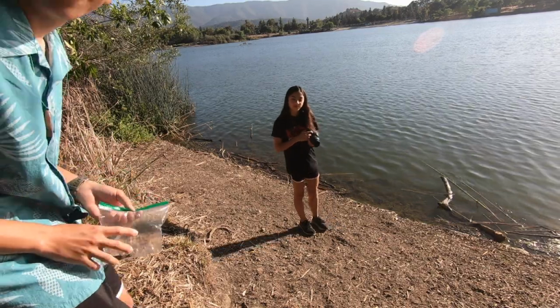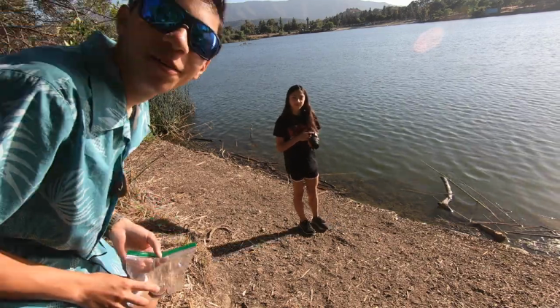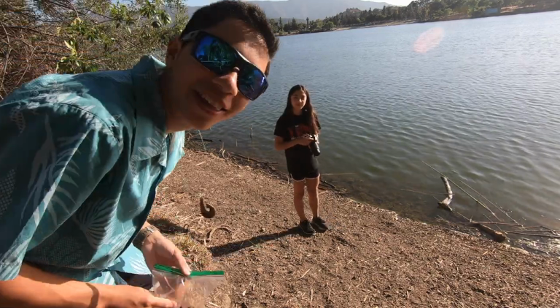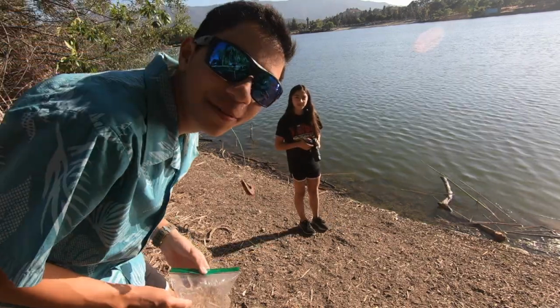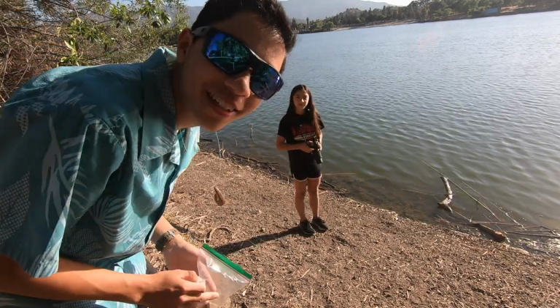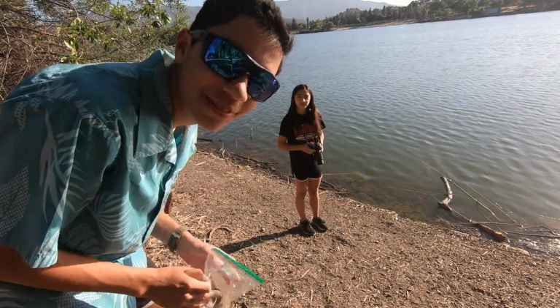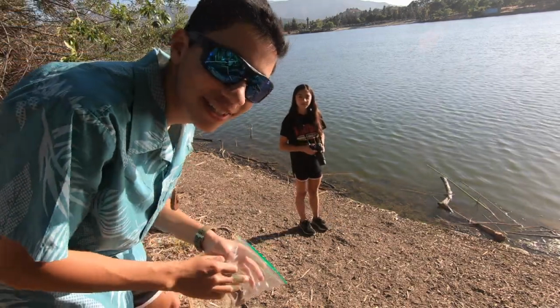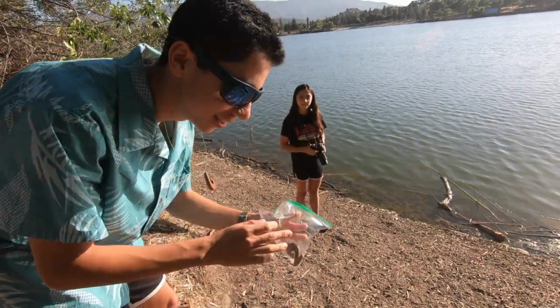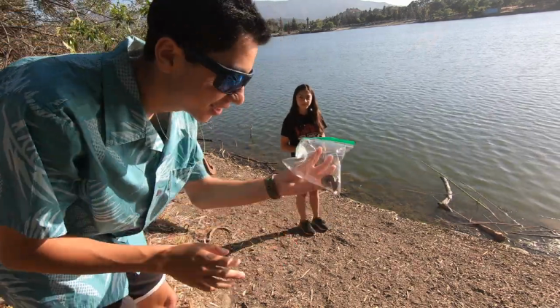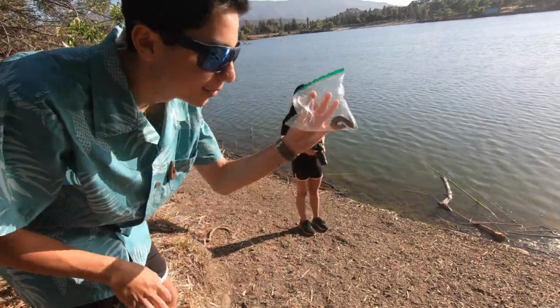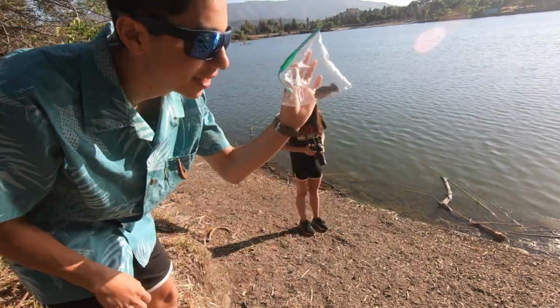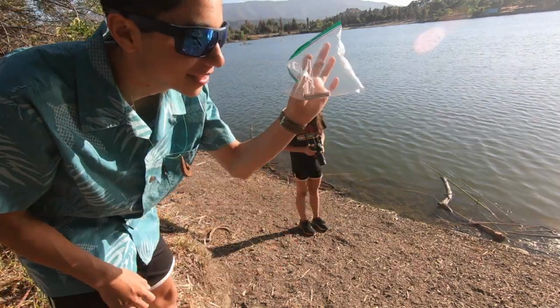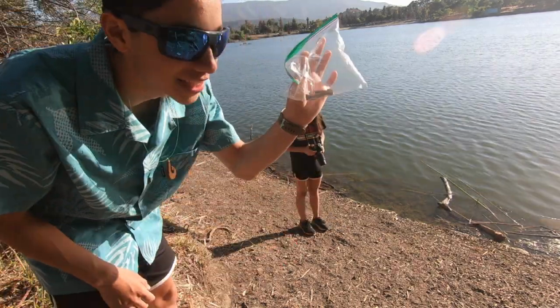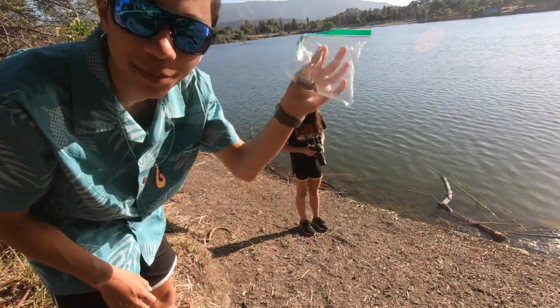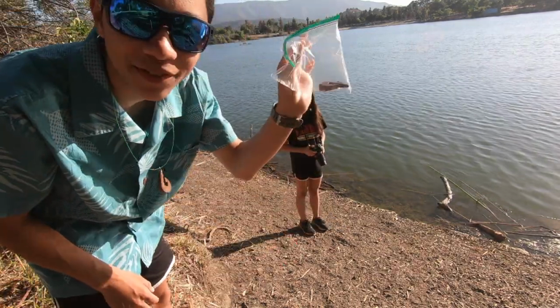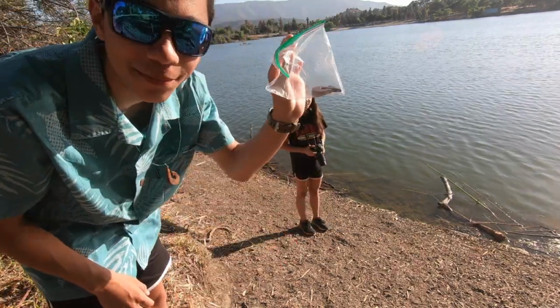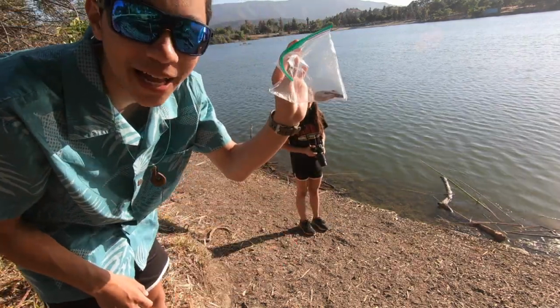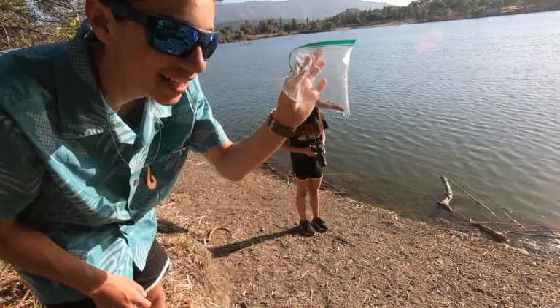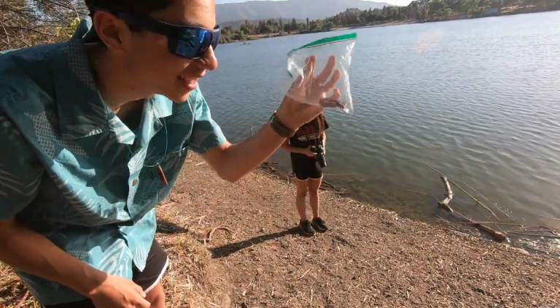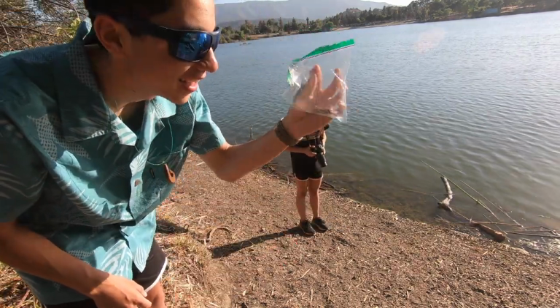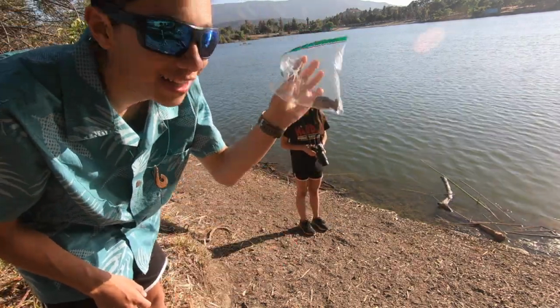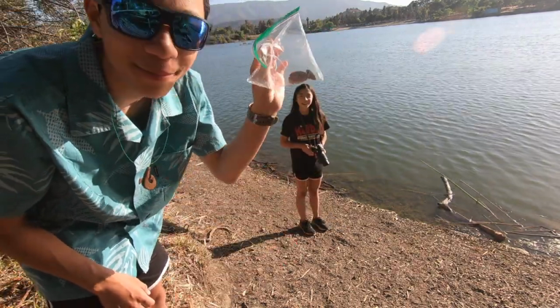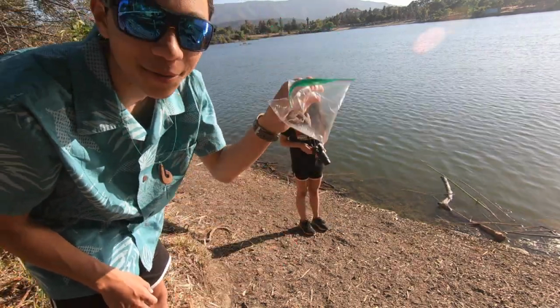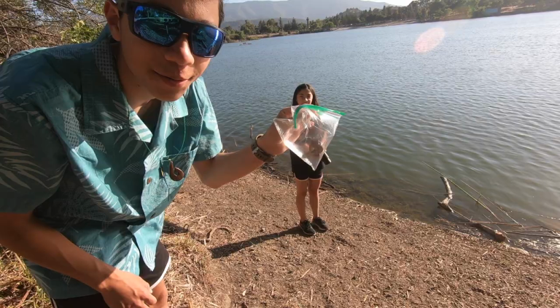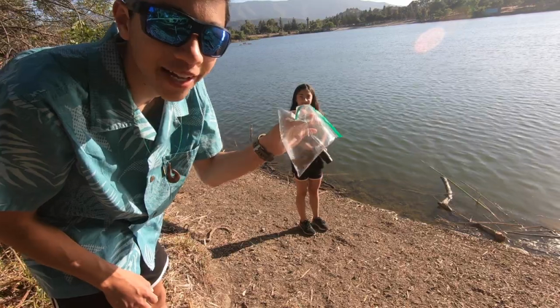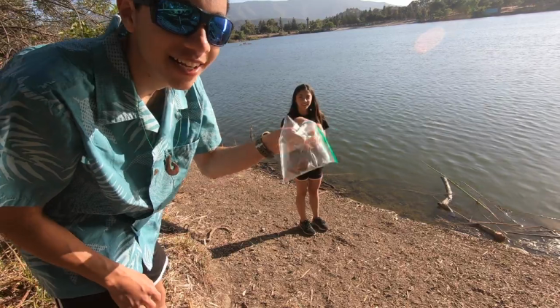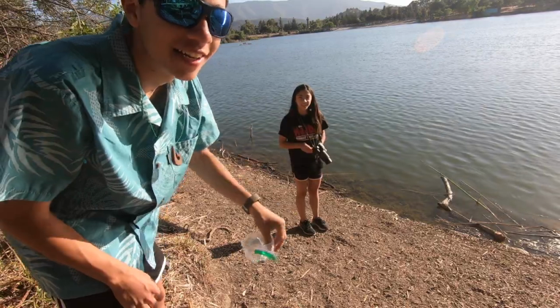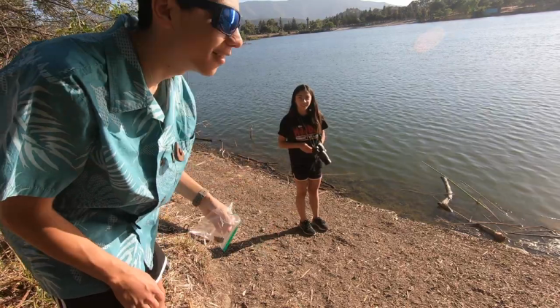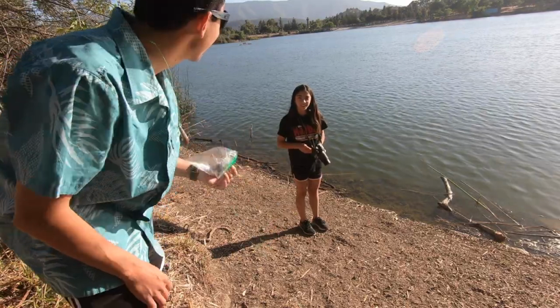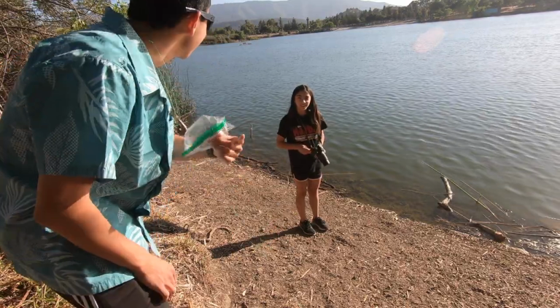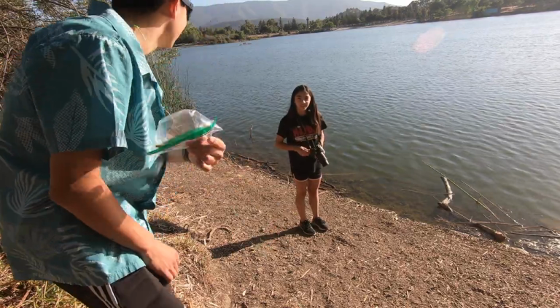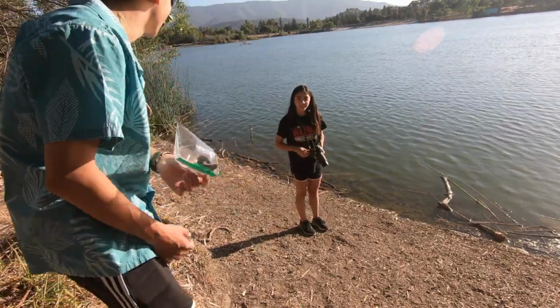We thought we lost one of the hooks, but it was in this popped up bag that blew away. No, I'm filming.